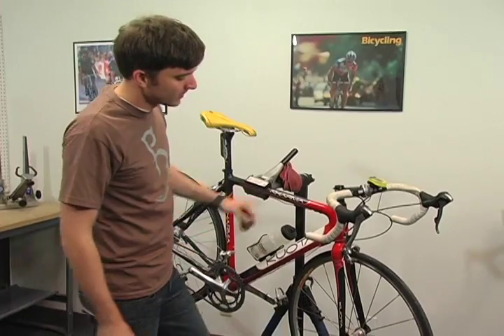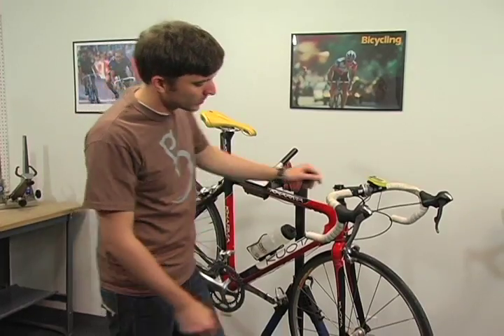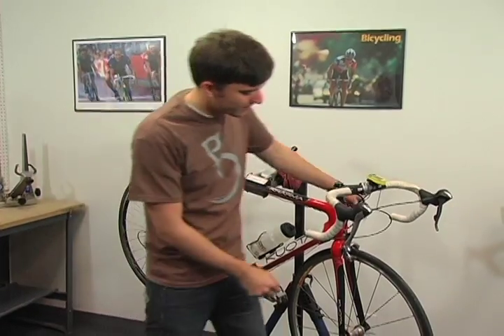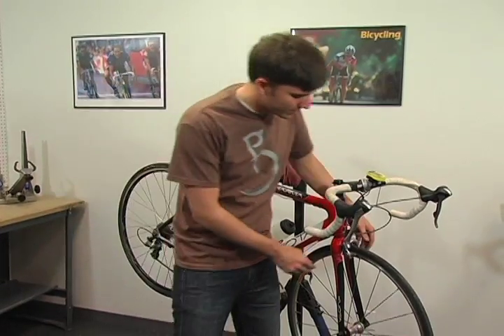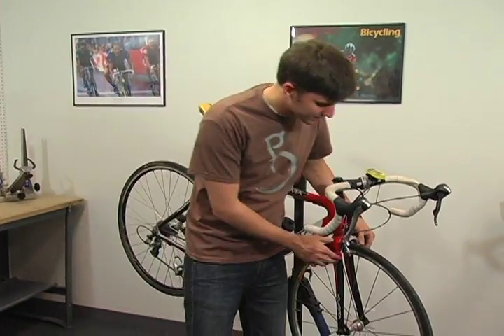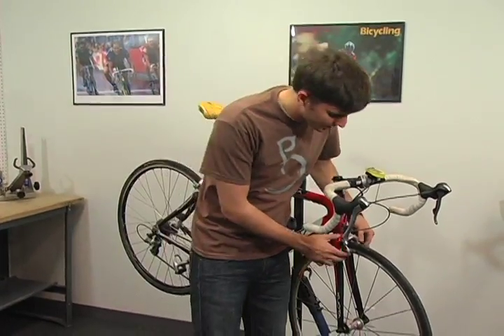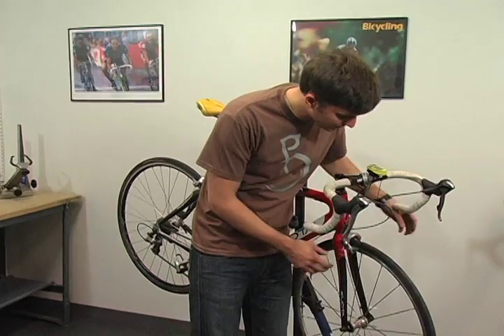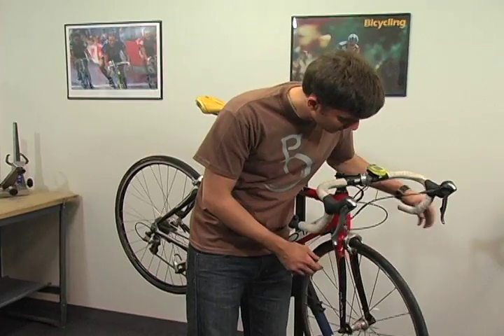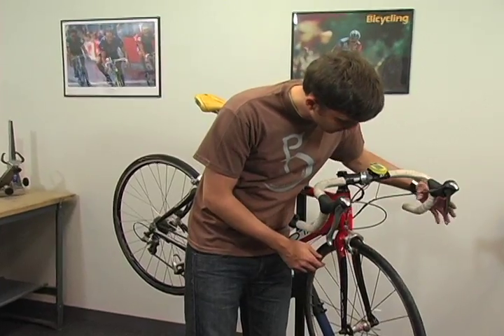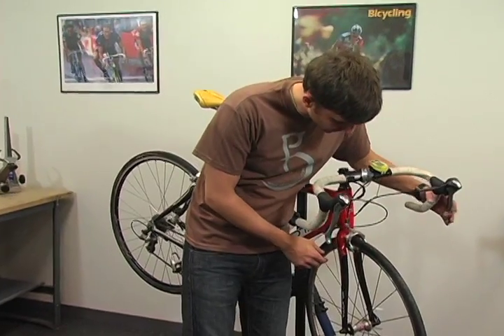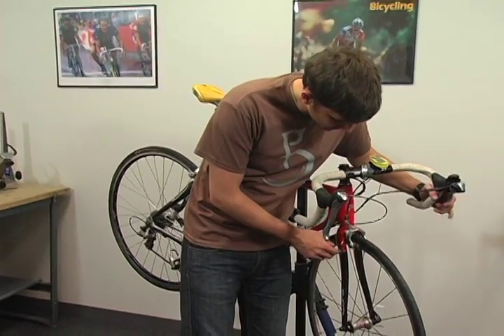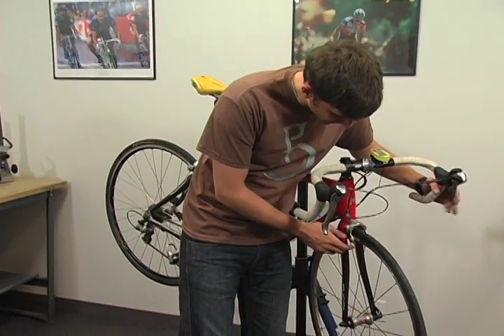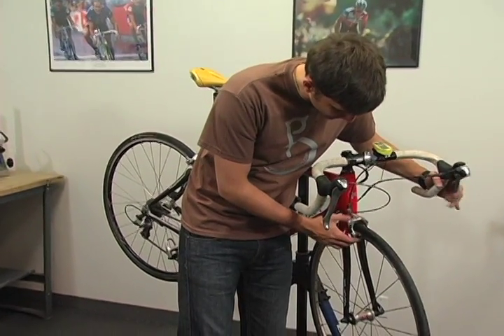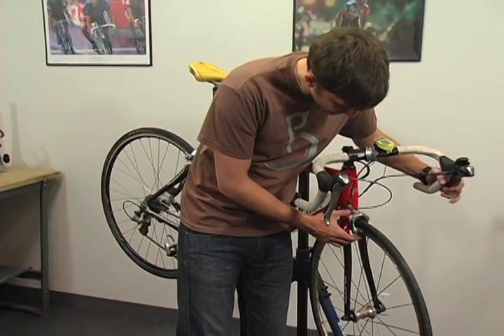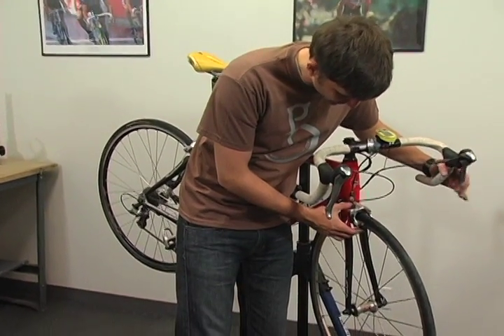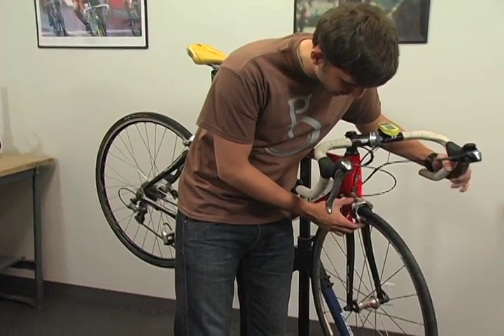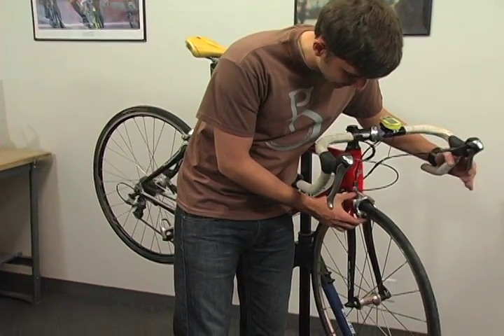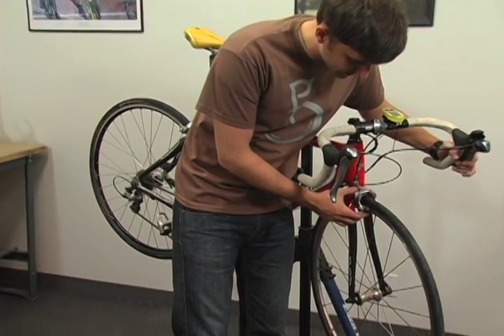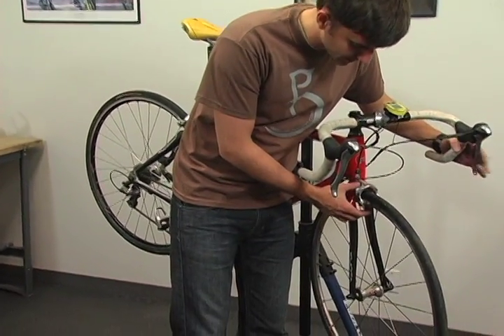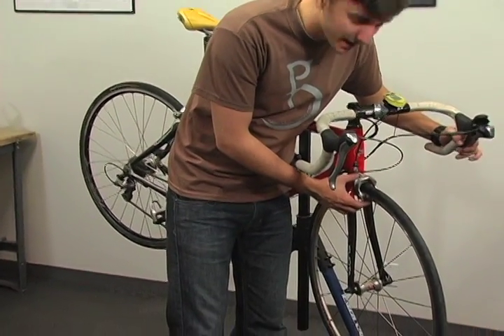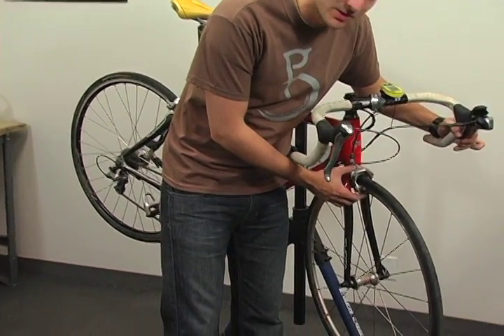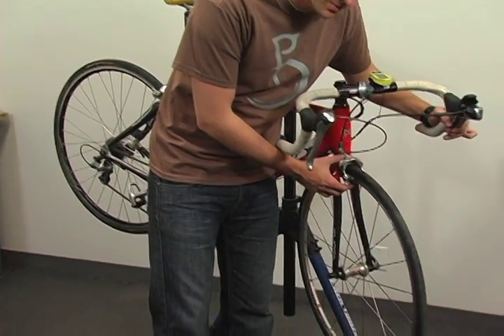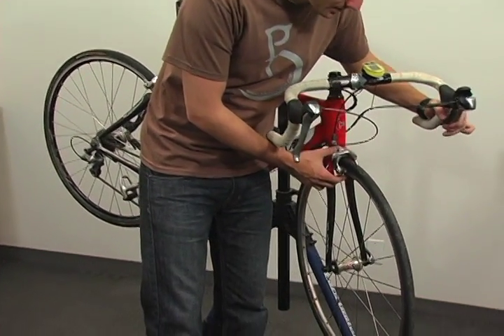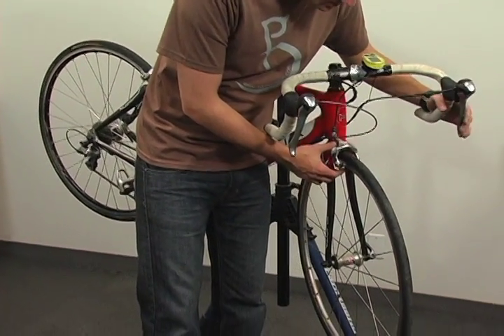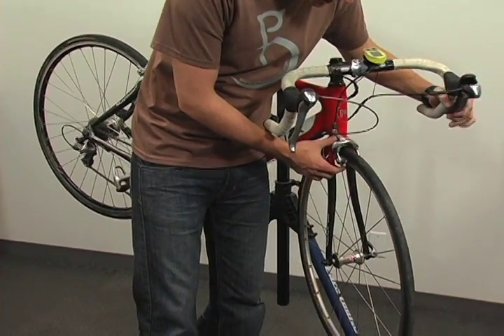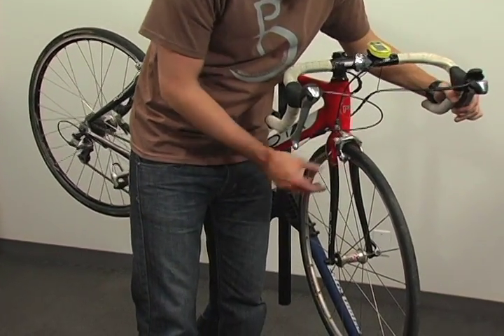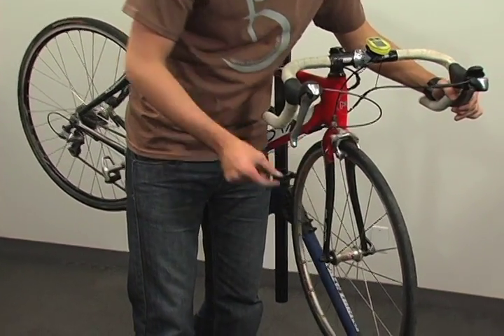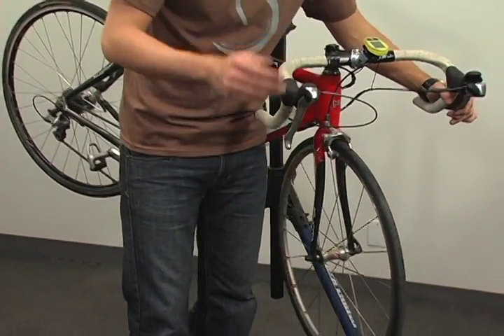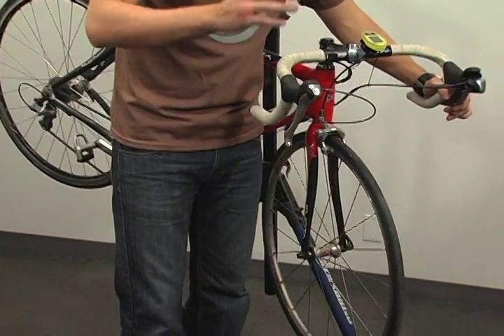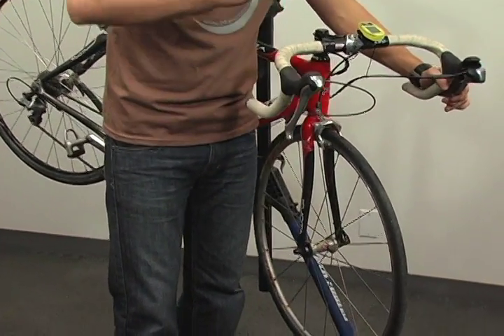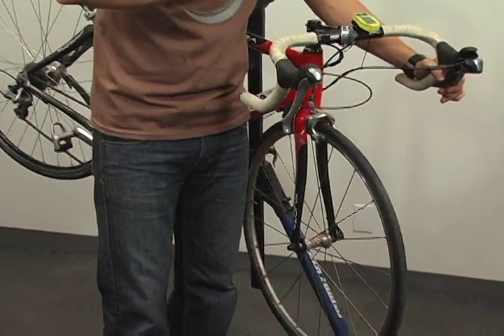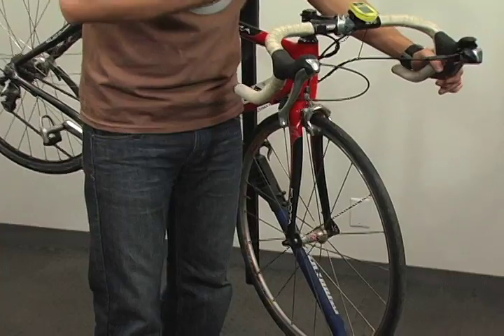Once you have your wheels installed, you want to check to see that your brake still engages in the proper spot.